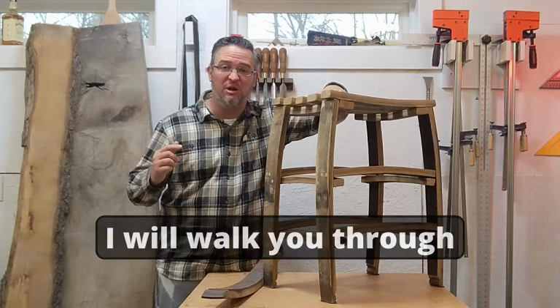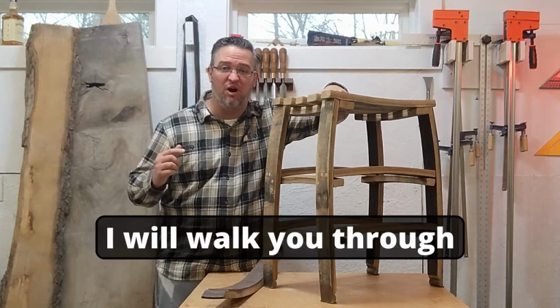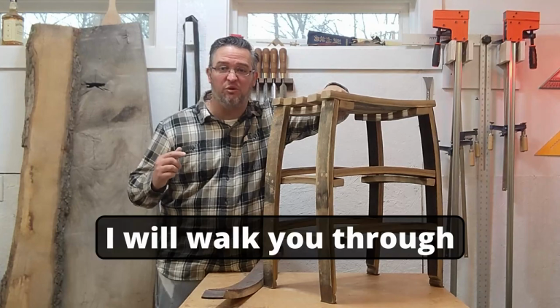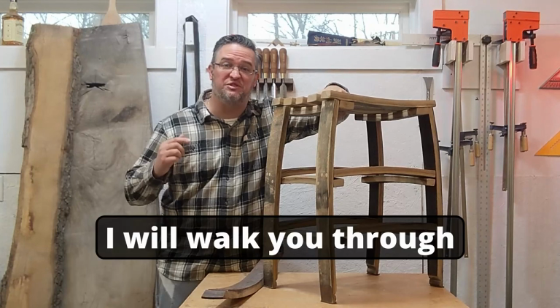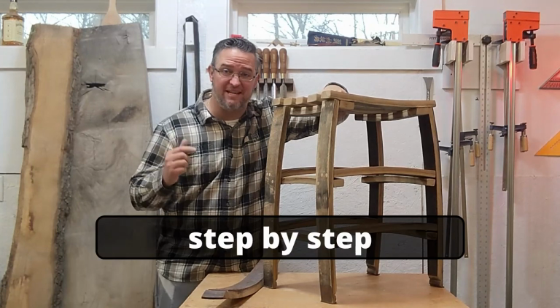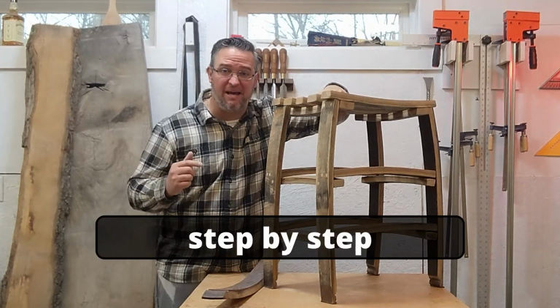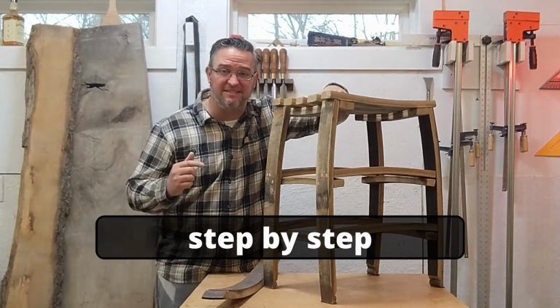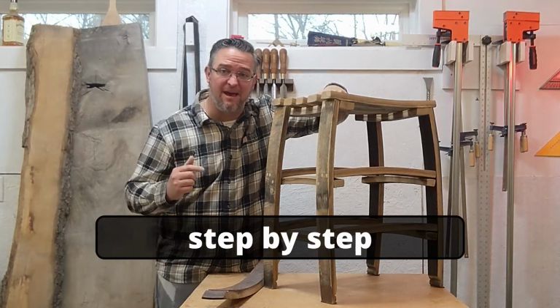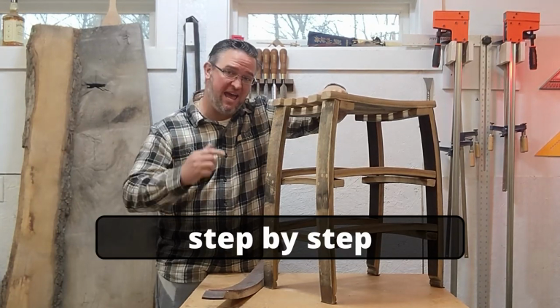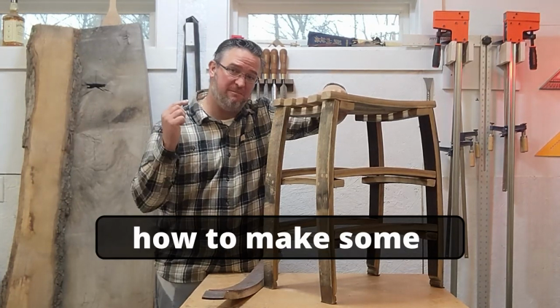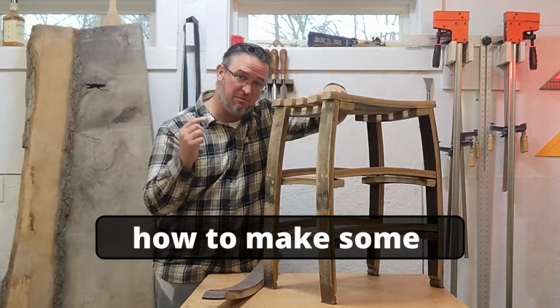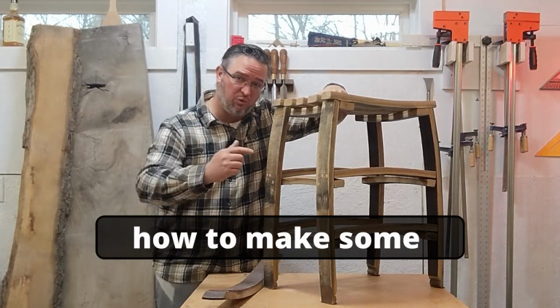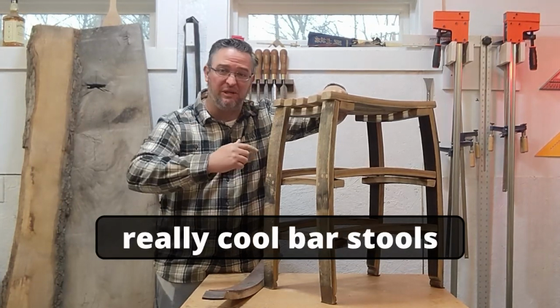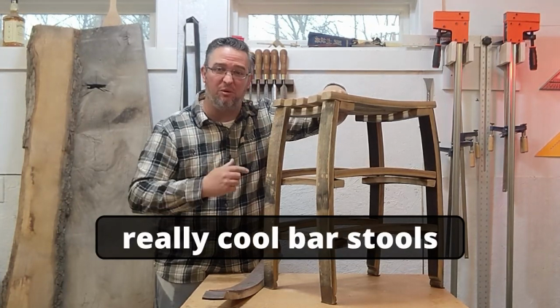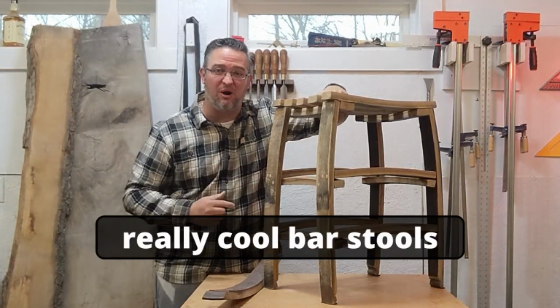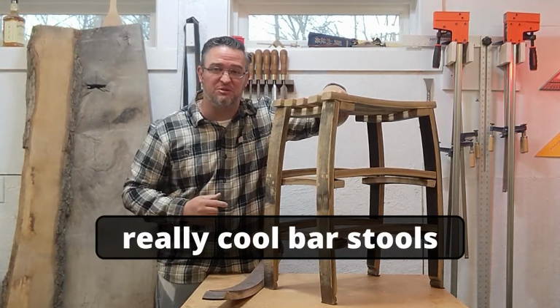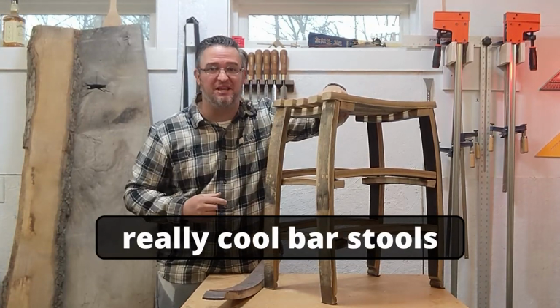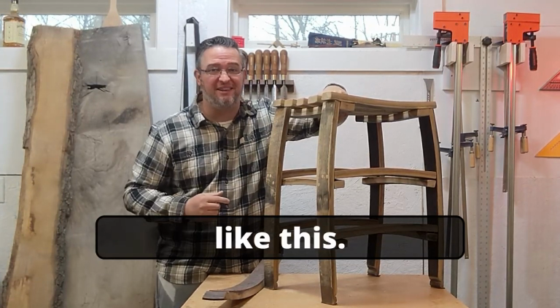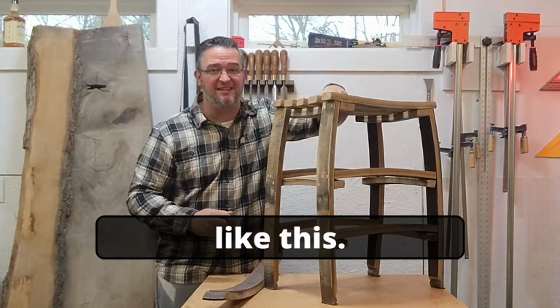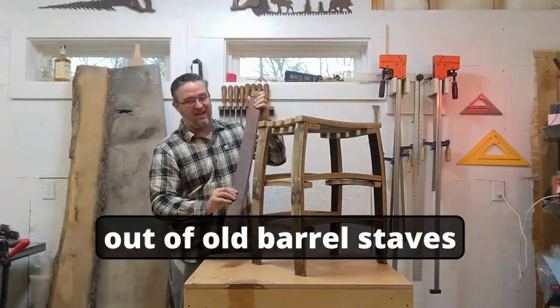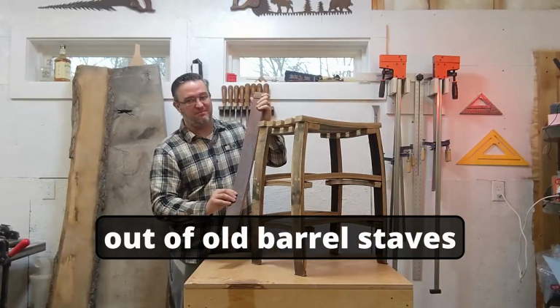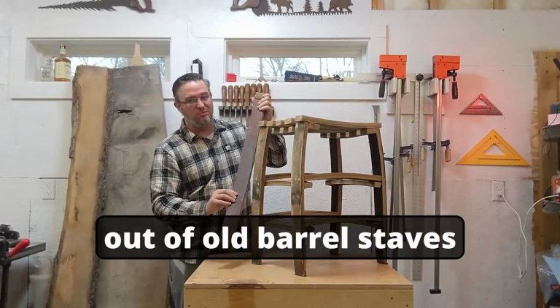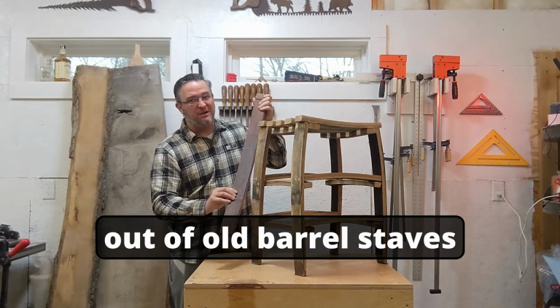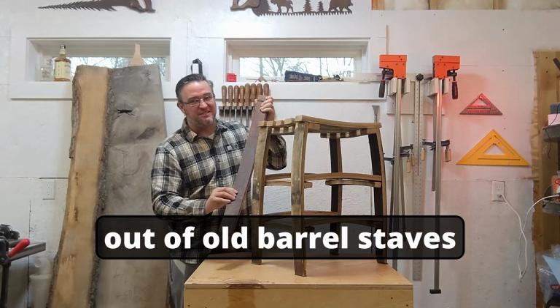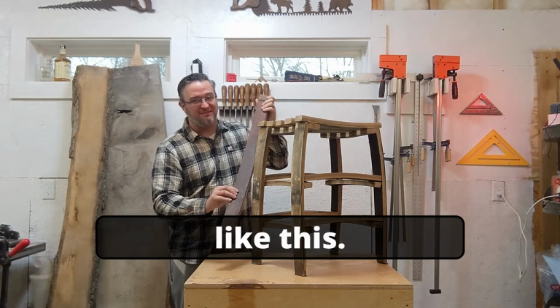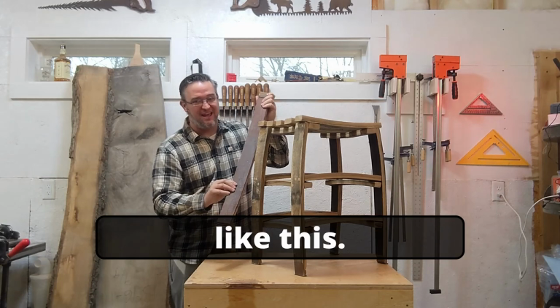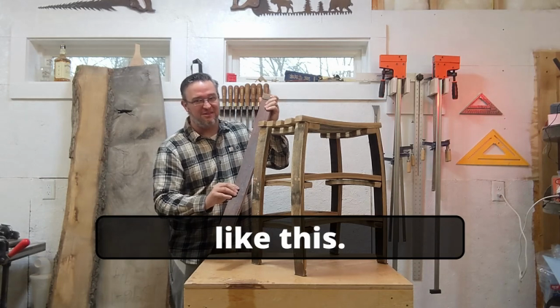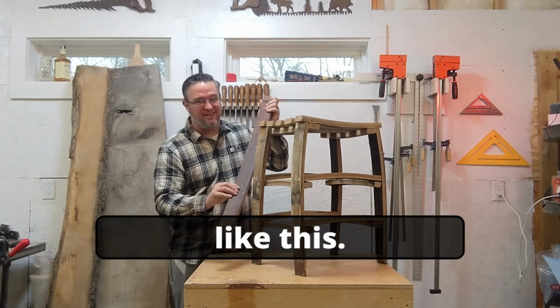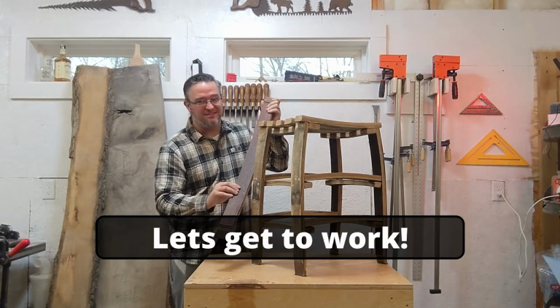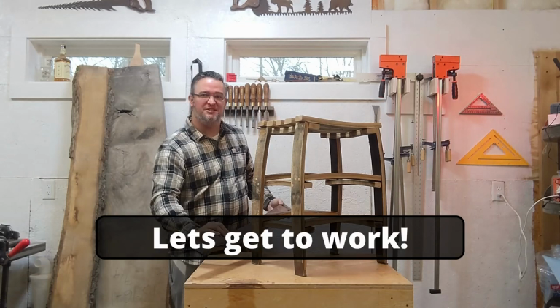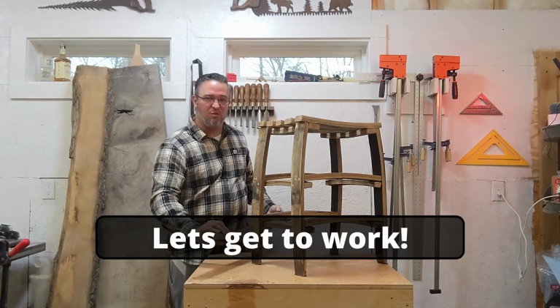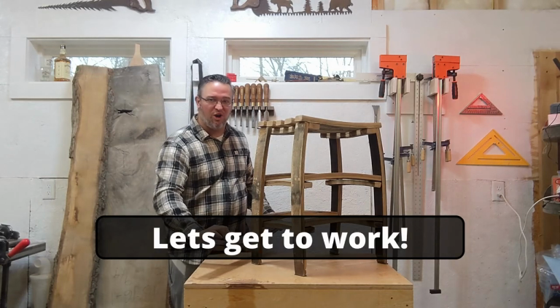I'm going to walk you through step-by-step how to make some really cool bar stools like this out of some old barrel staves like this. Let's get to work.